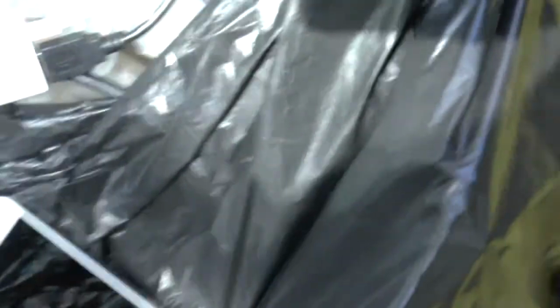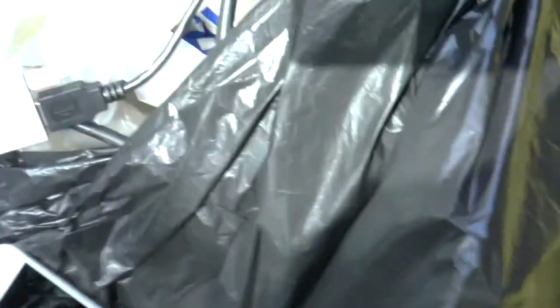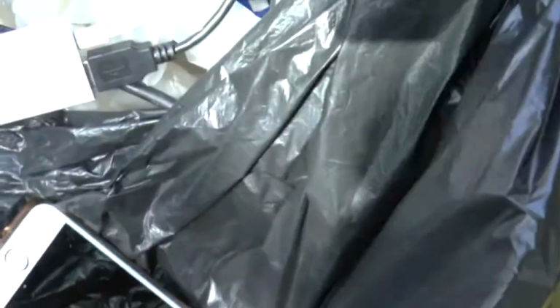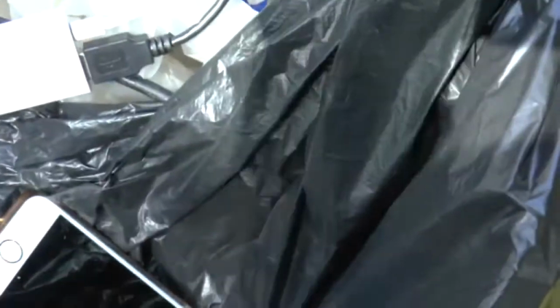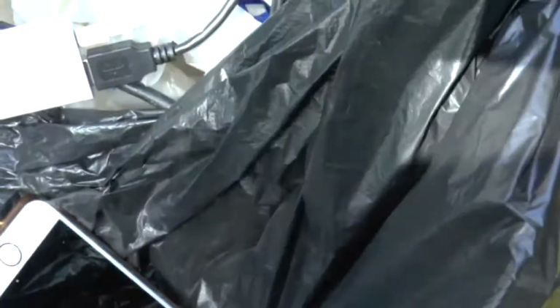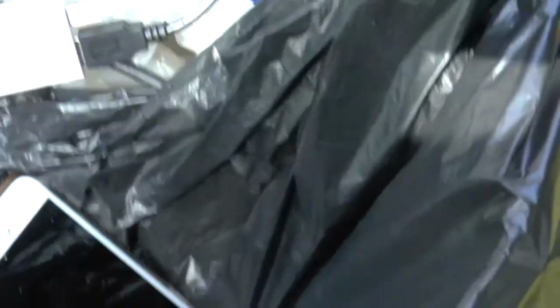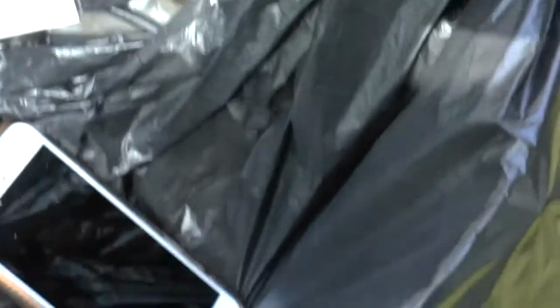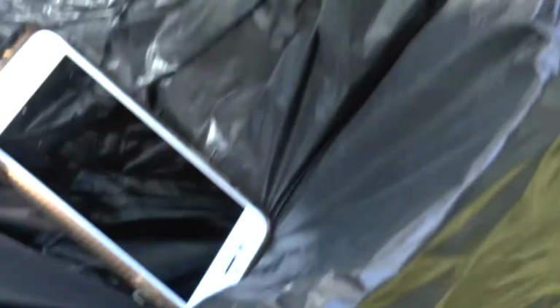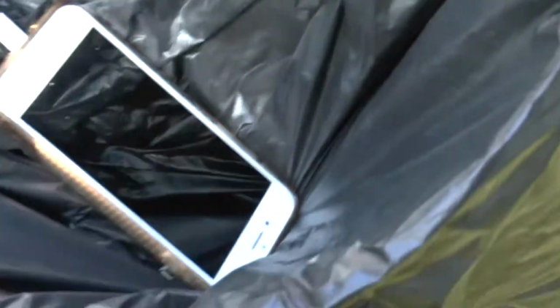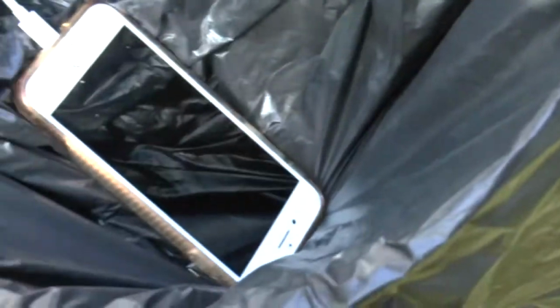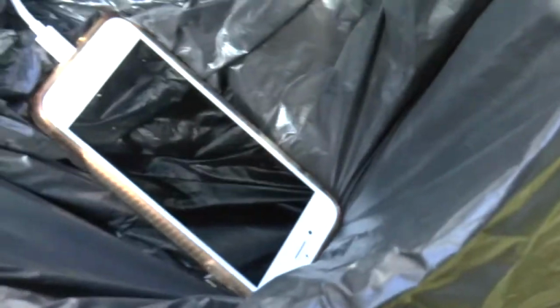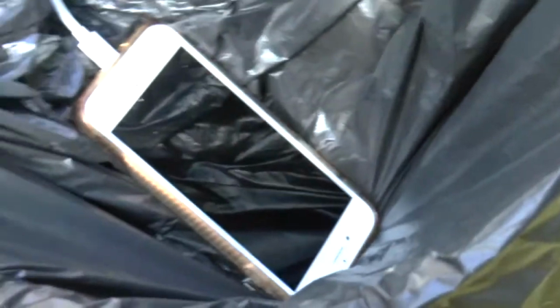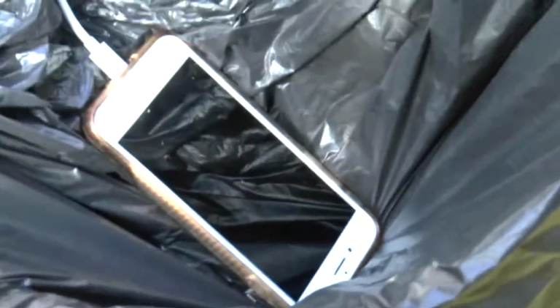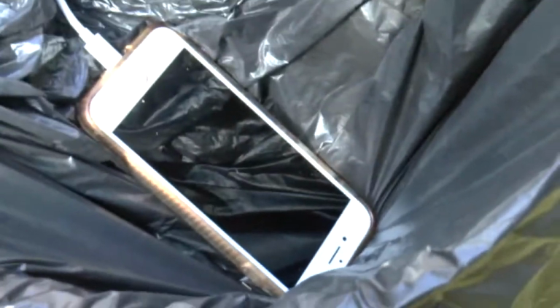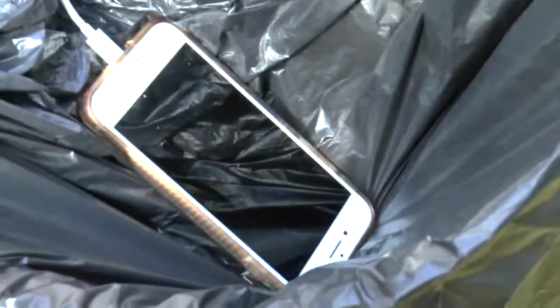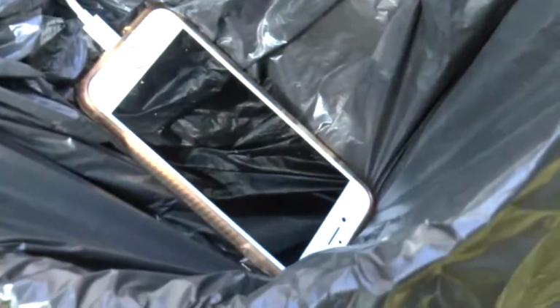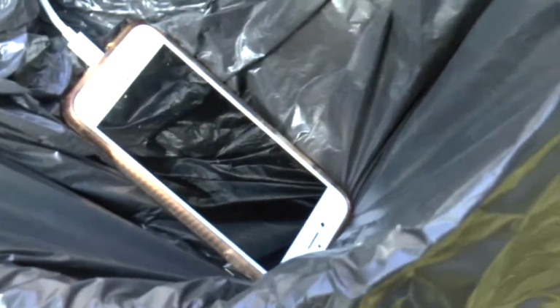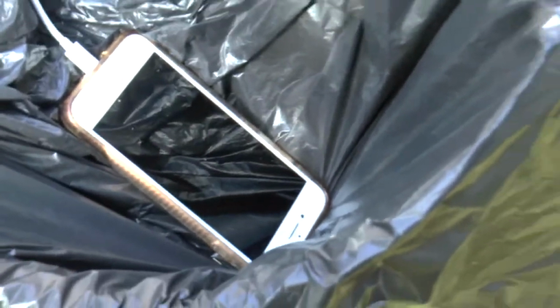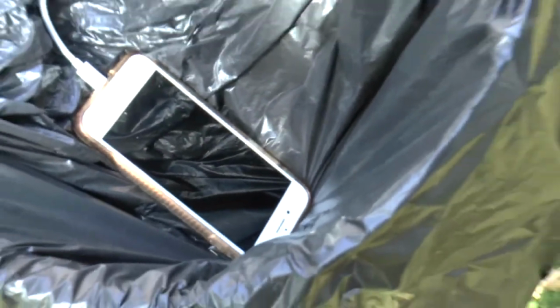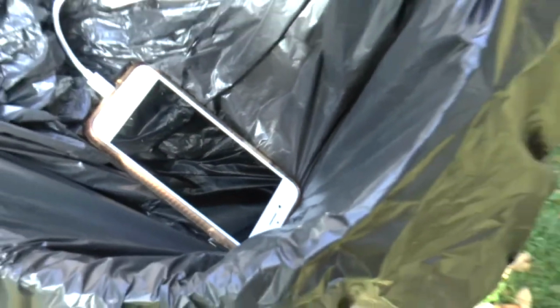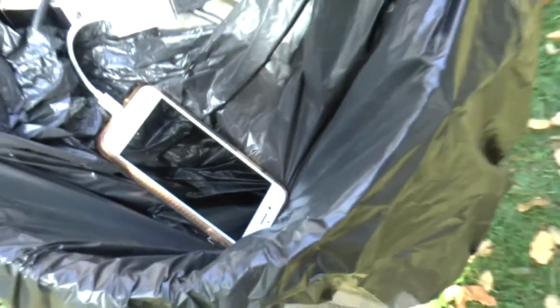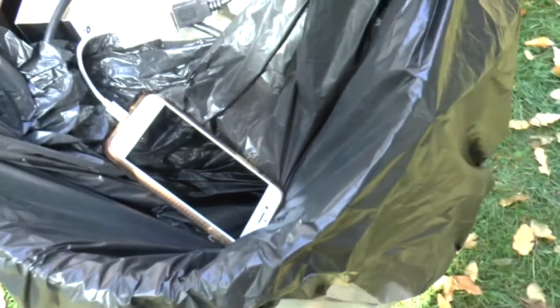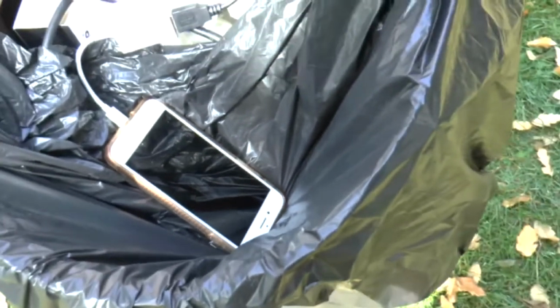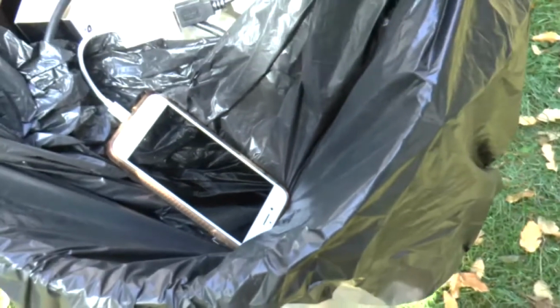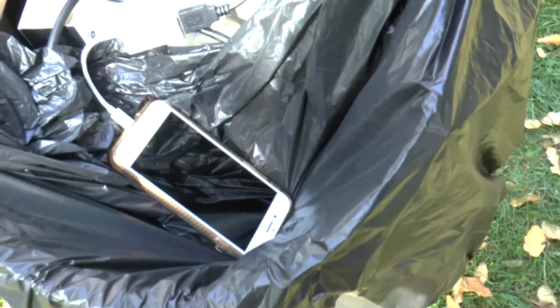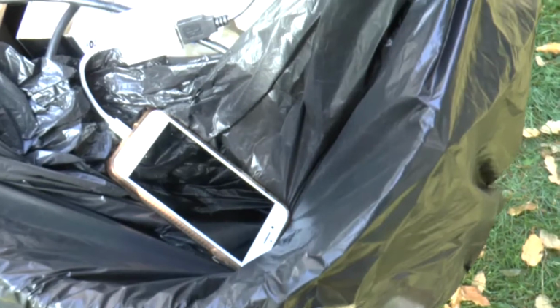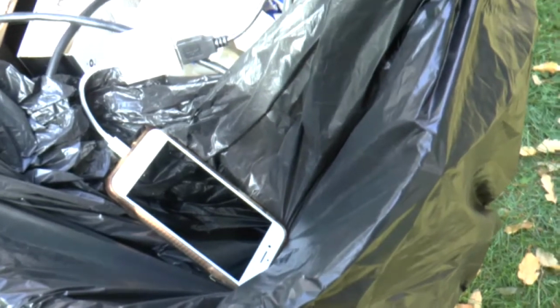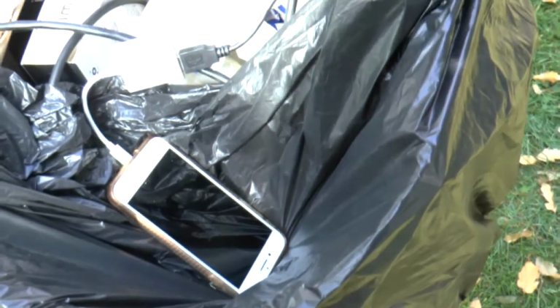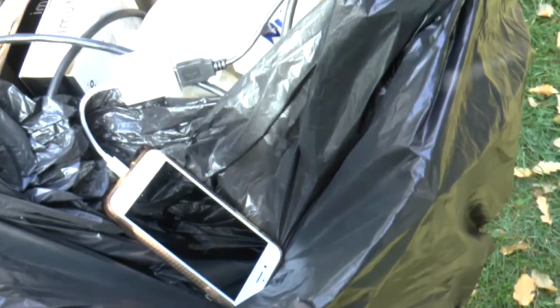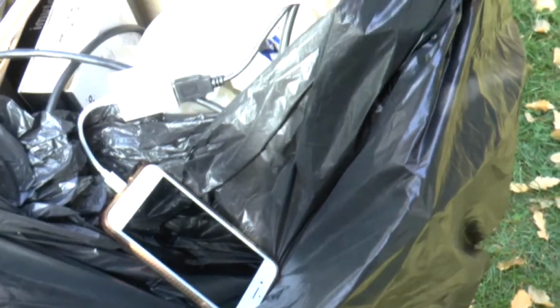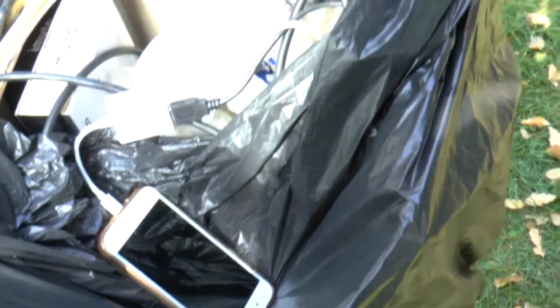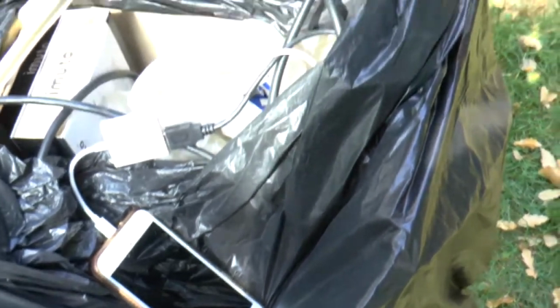And back to two feet on the ground. And a little shake out.